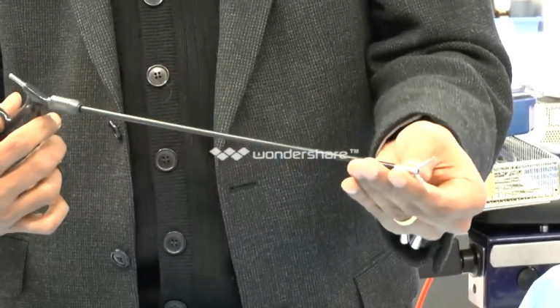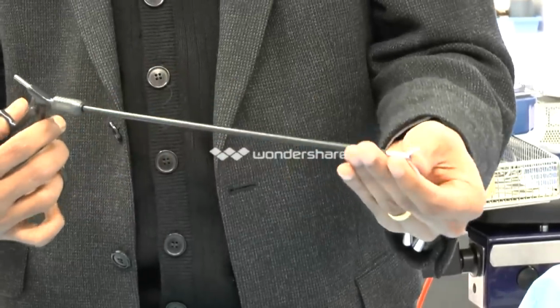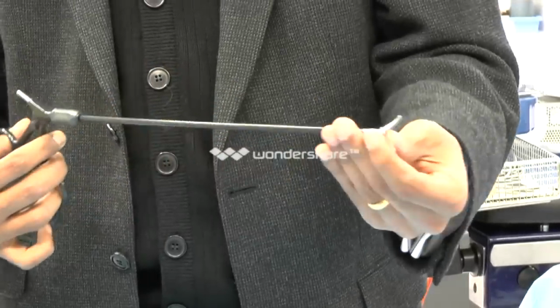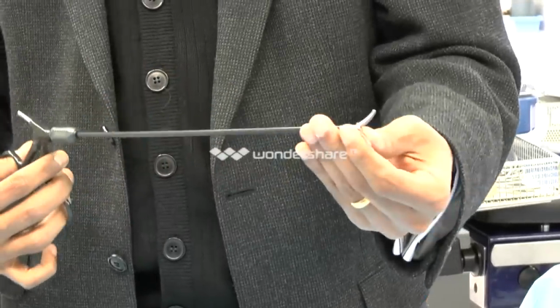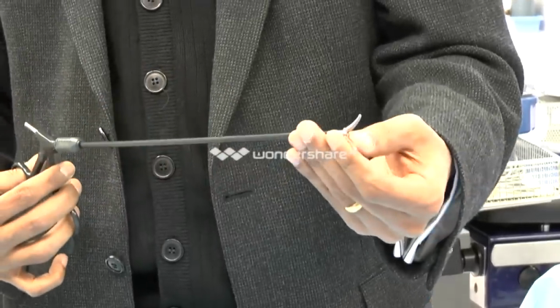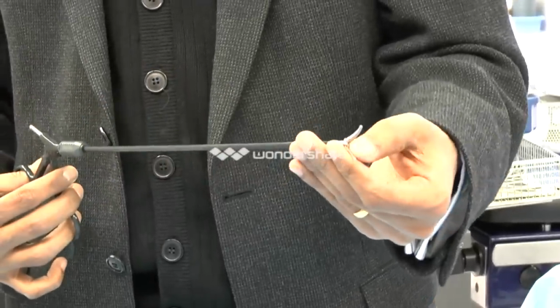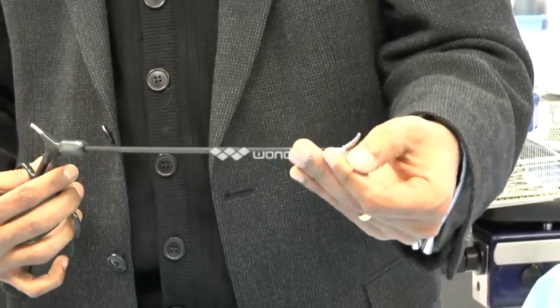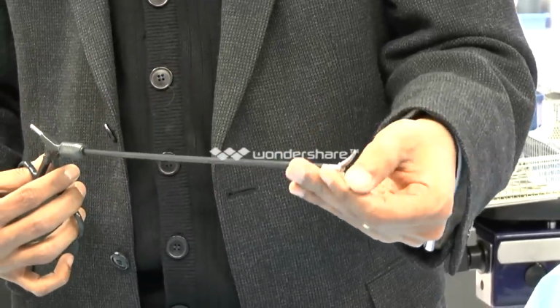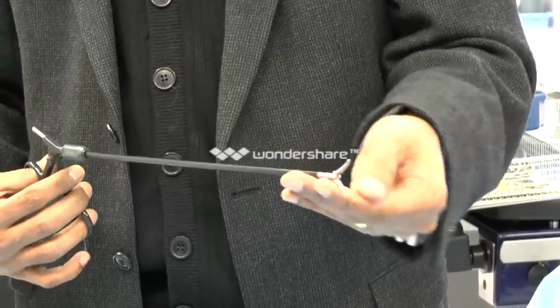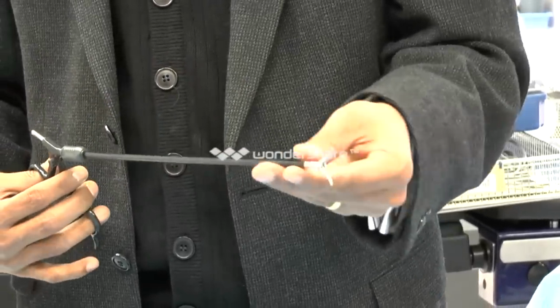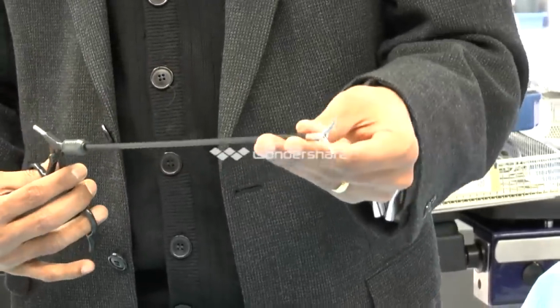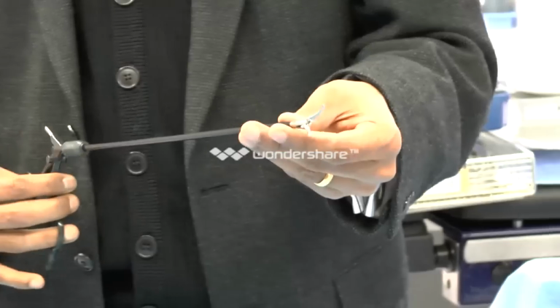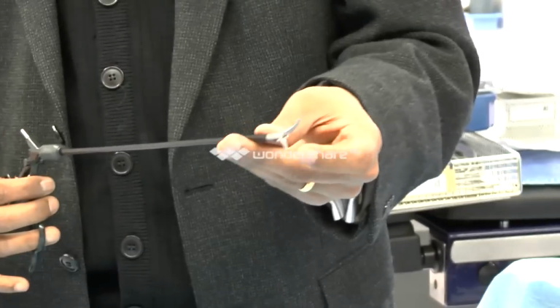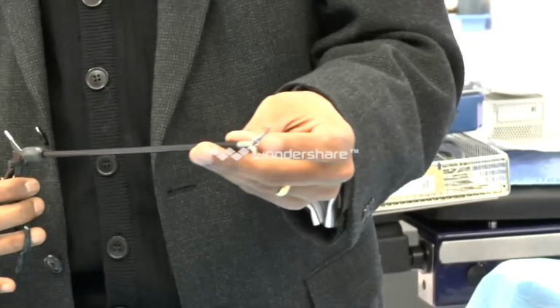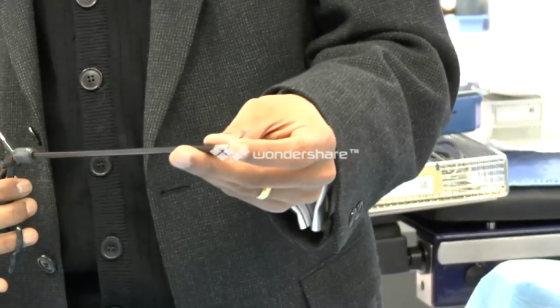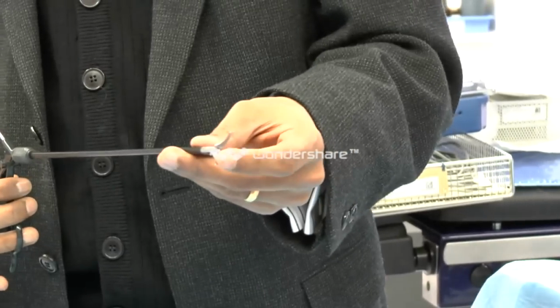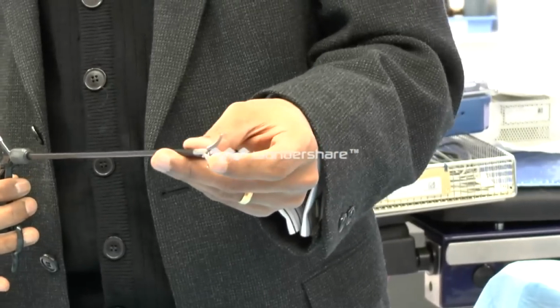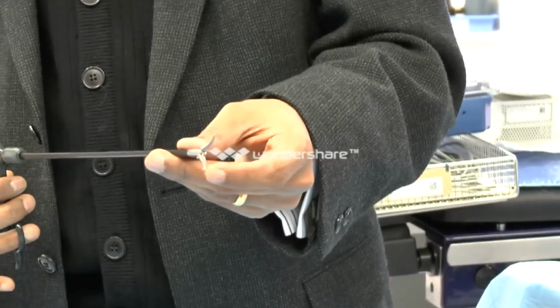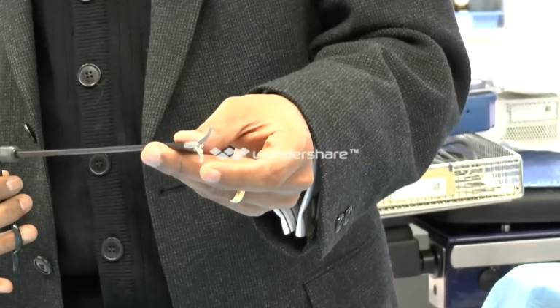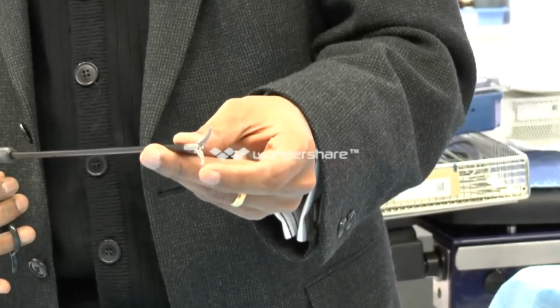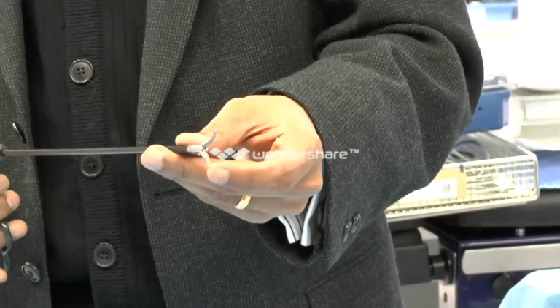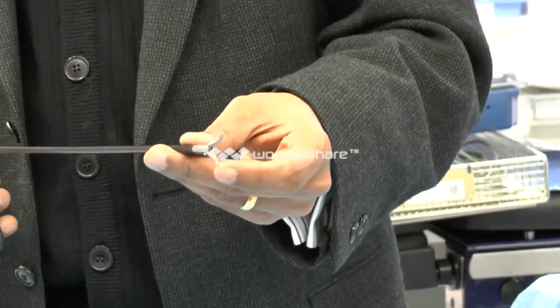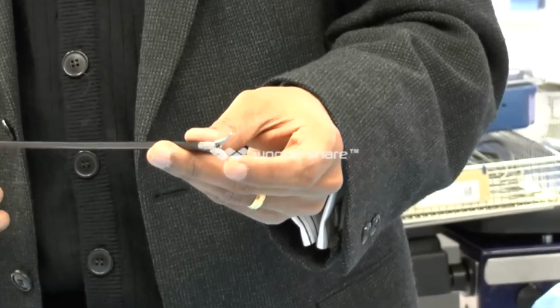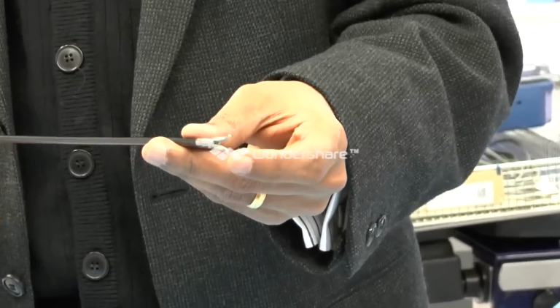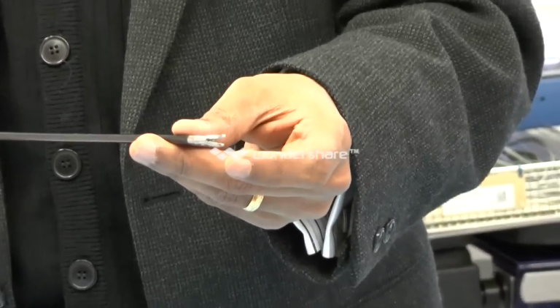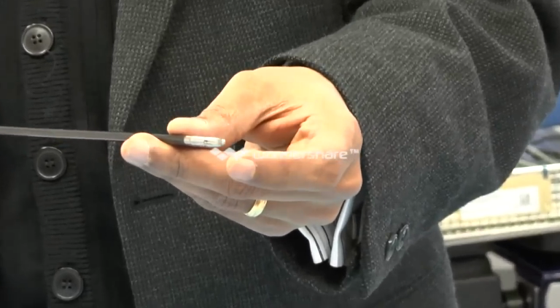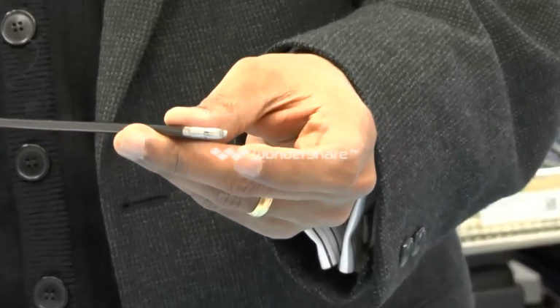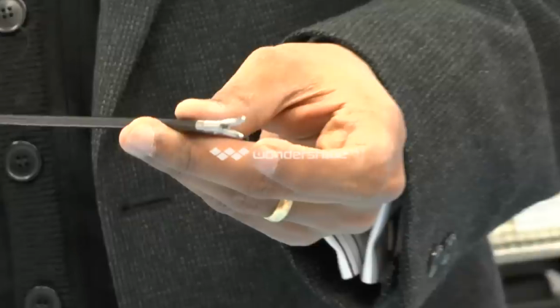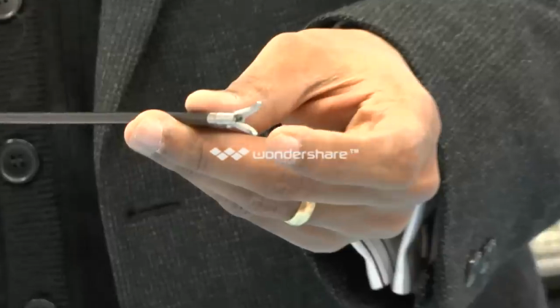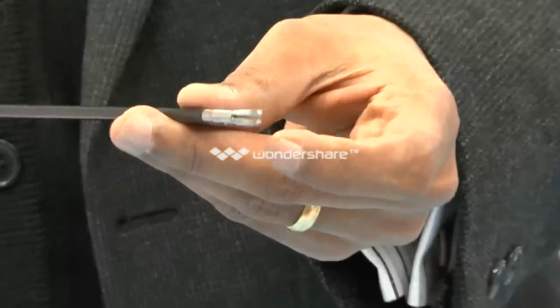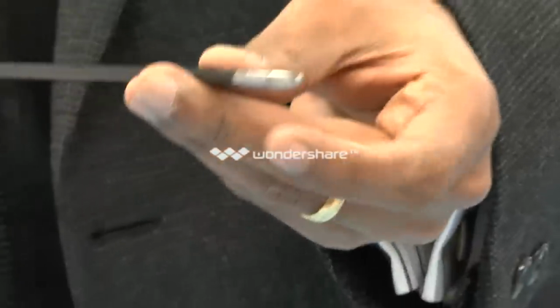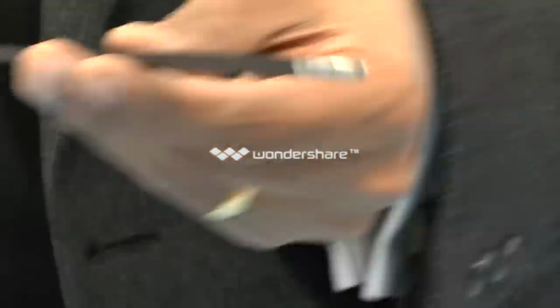This is a Maryland forceps — very fine, and very good at picking up tissue very precisely.